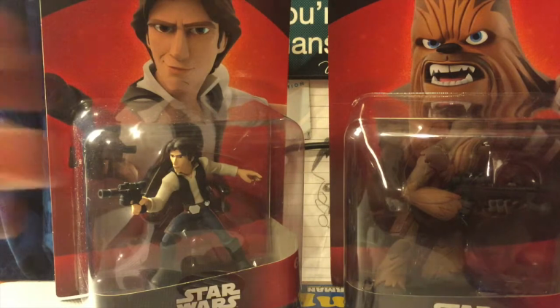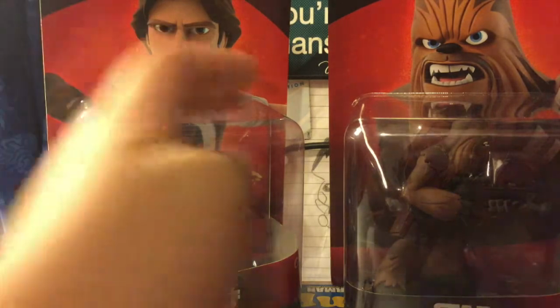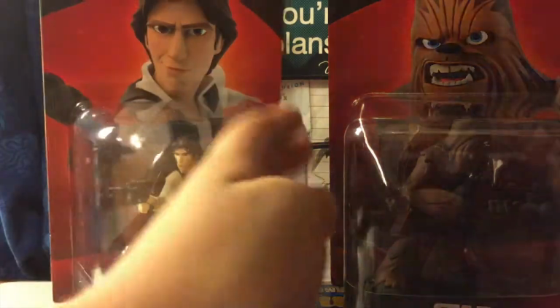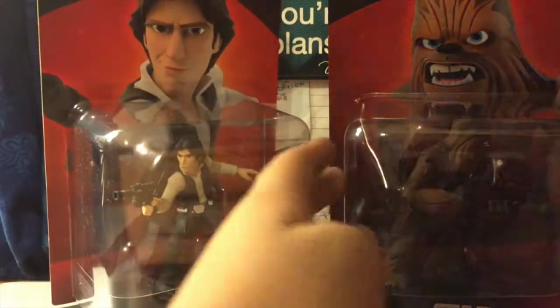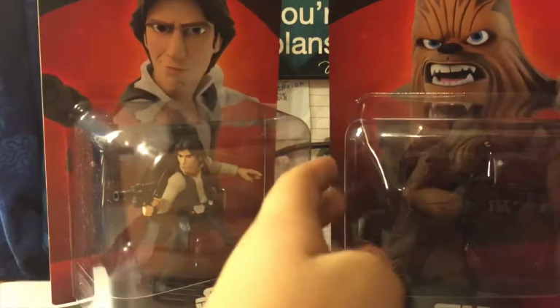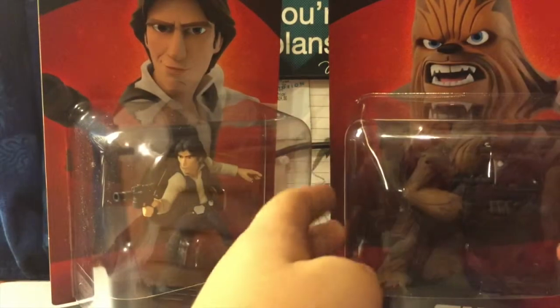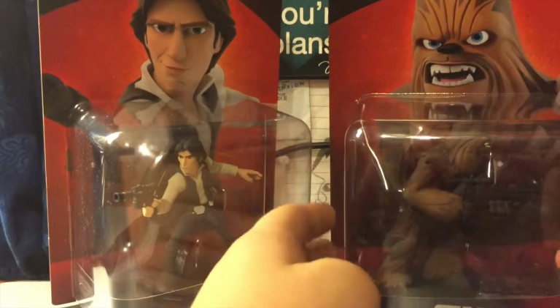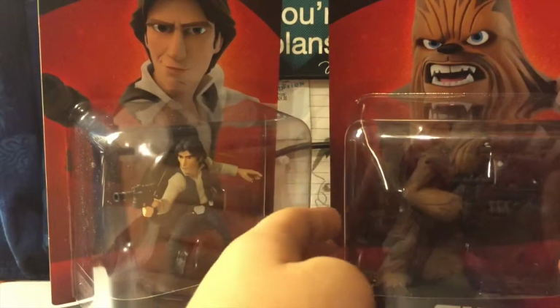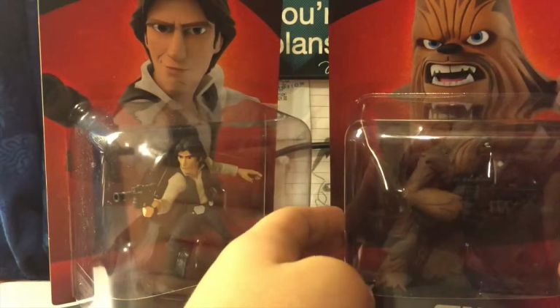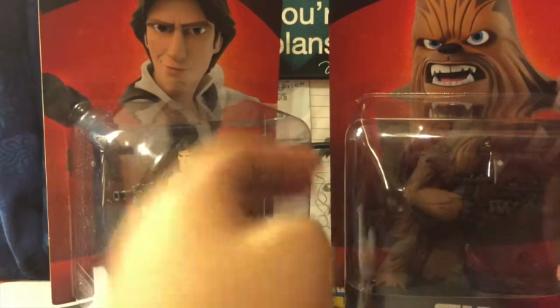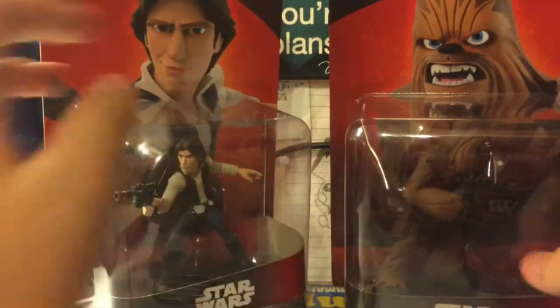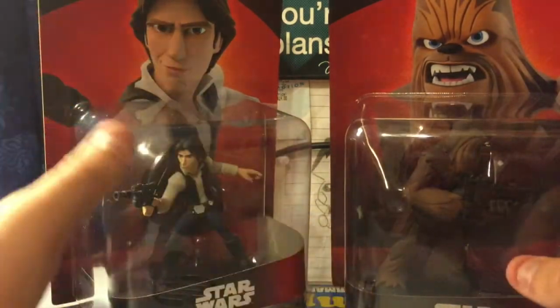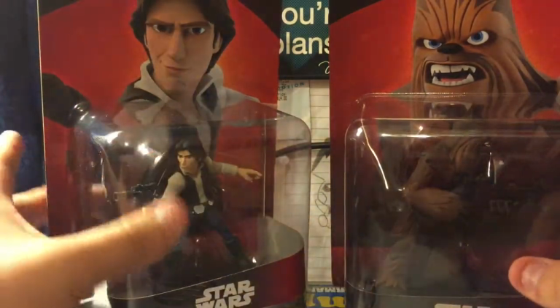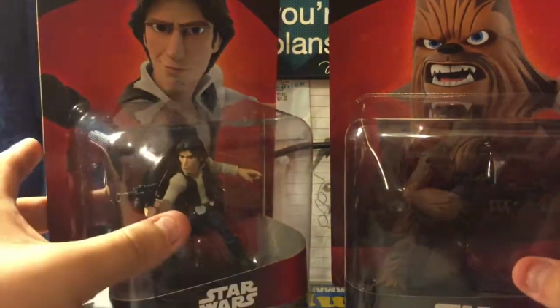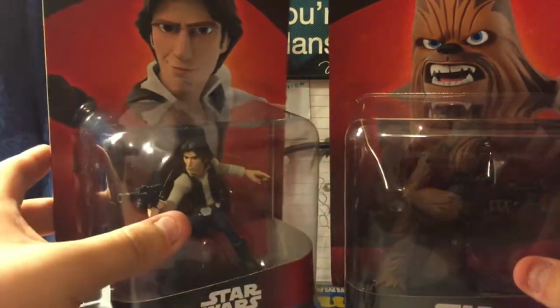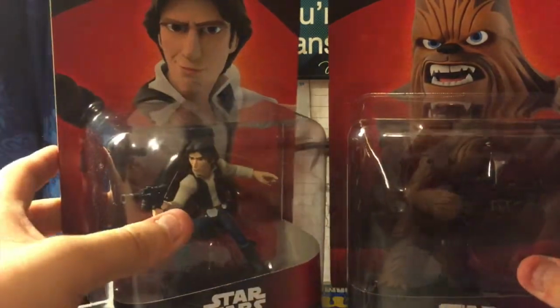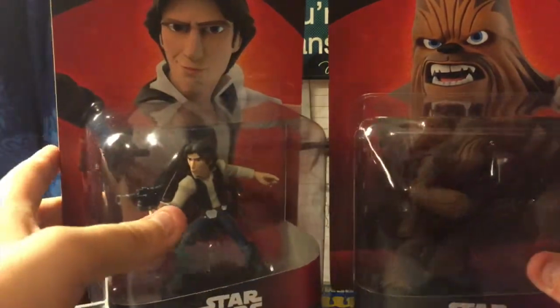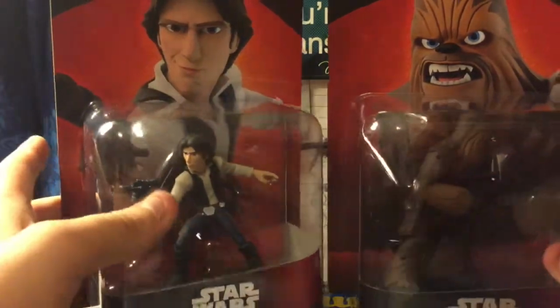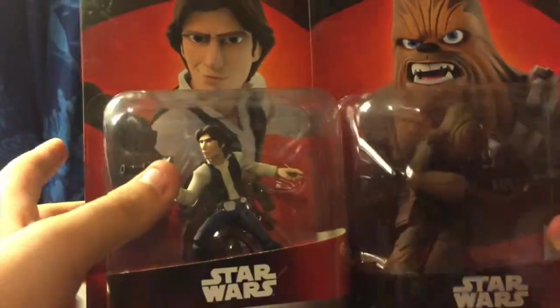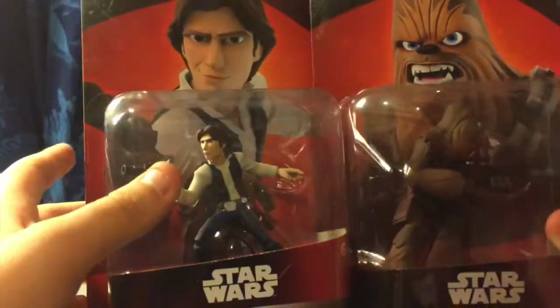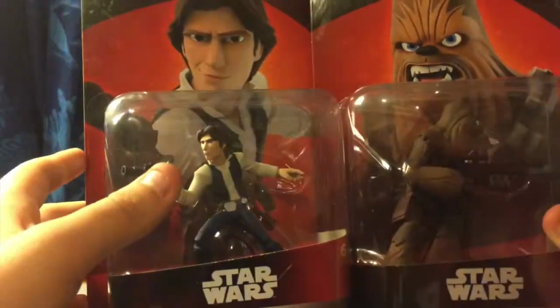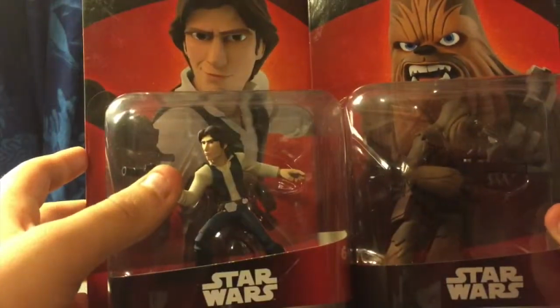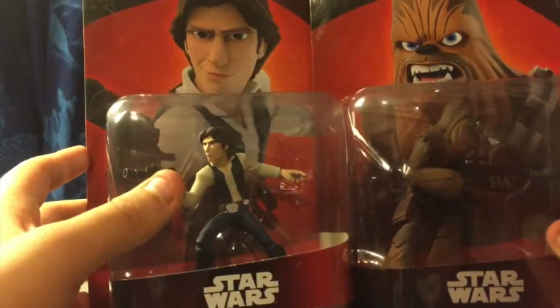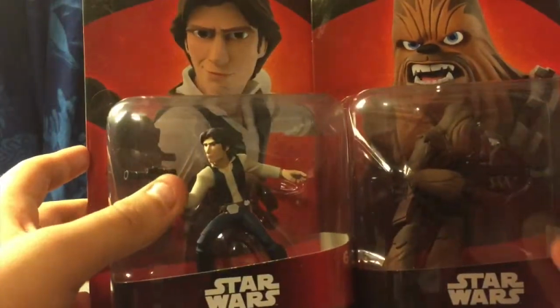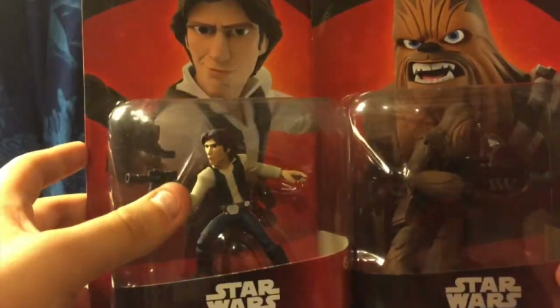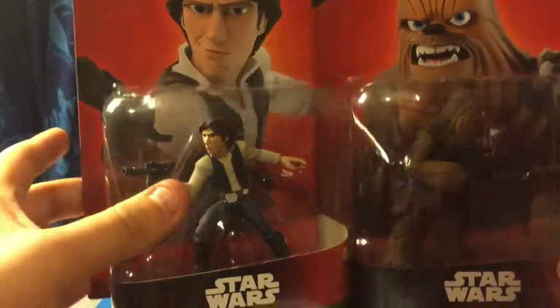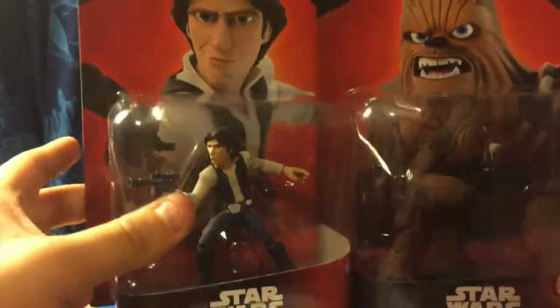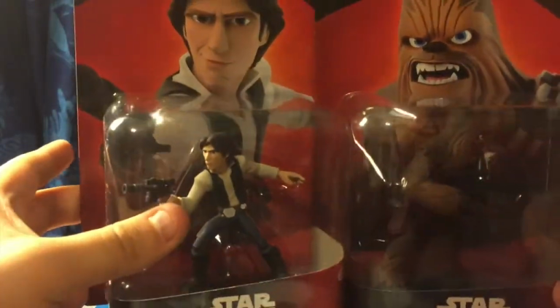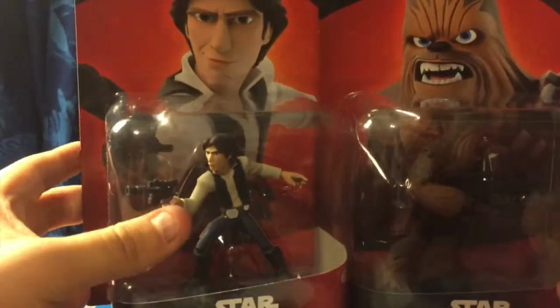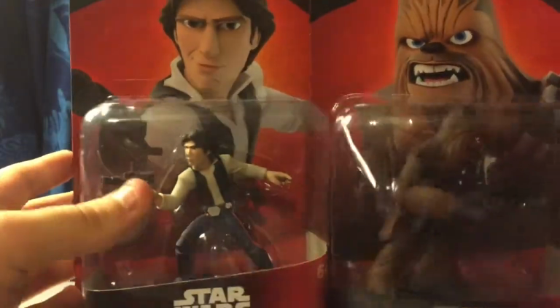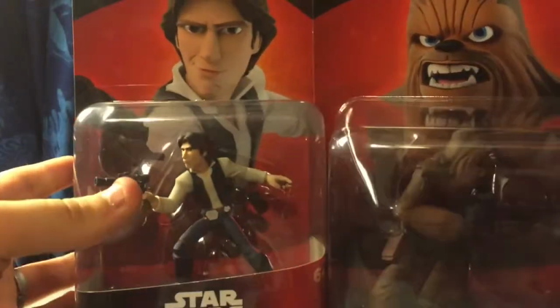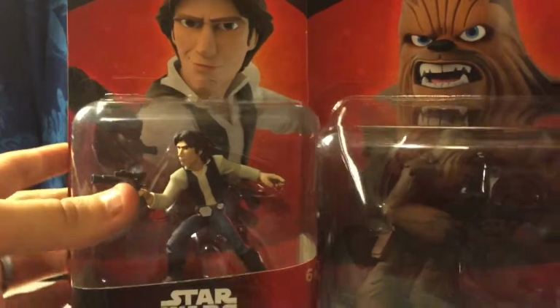Hey, what is up you guys? We're Max from Facebook. It's both here. Welcome to another Disney Infinity 3.0 unboxing.